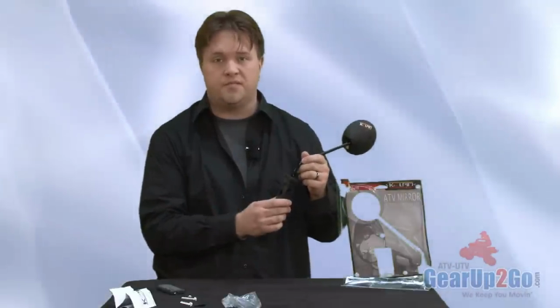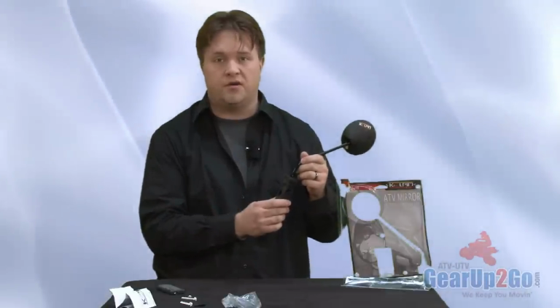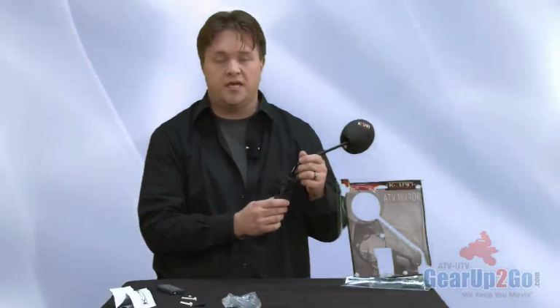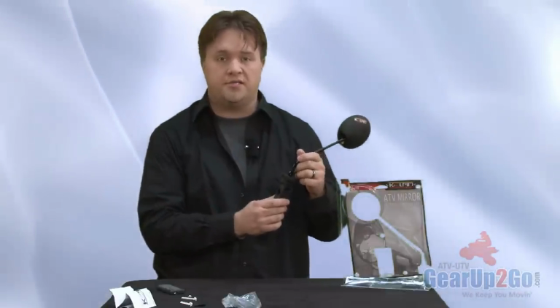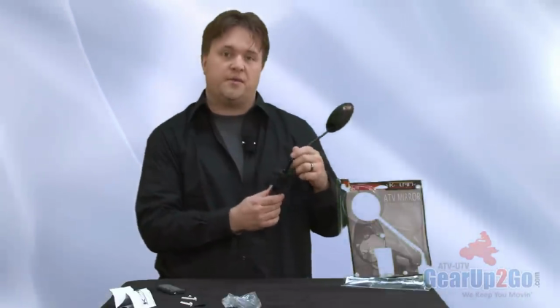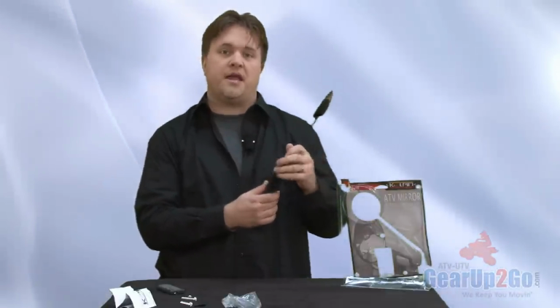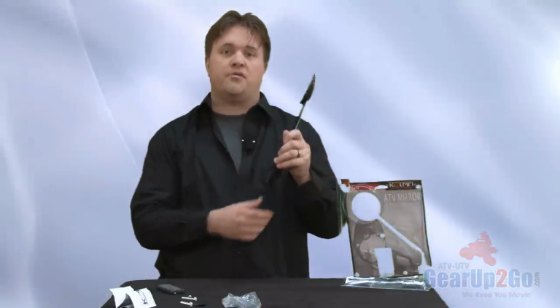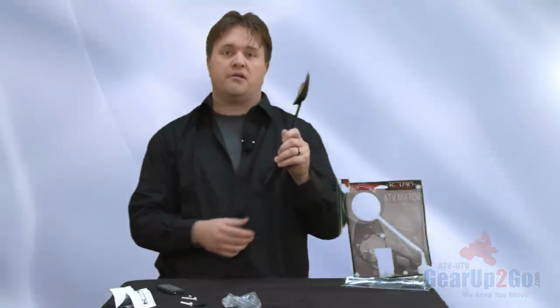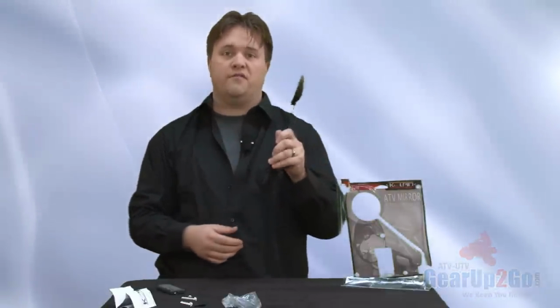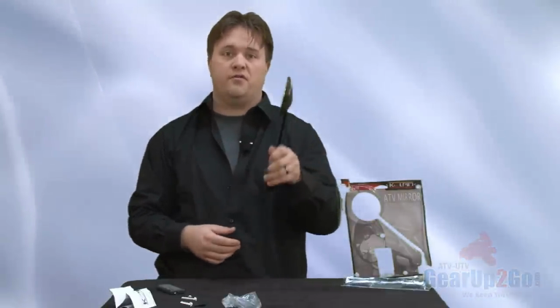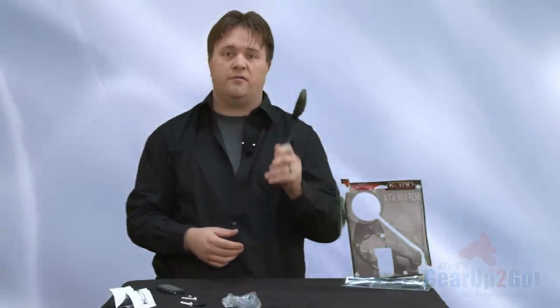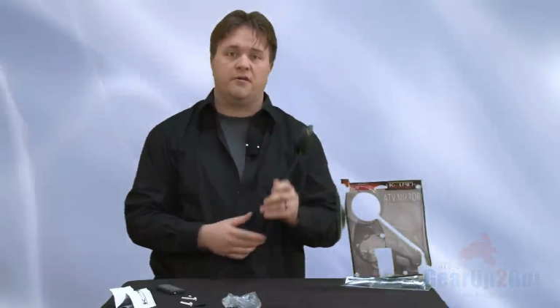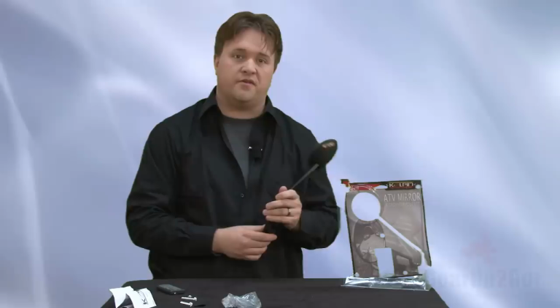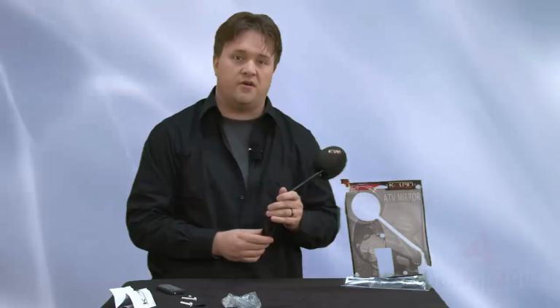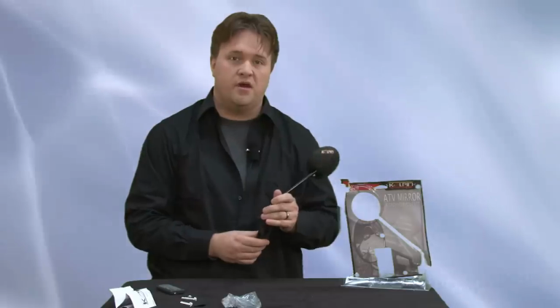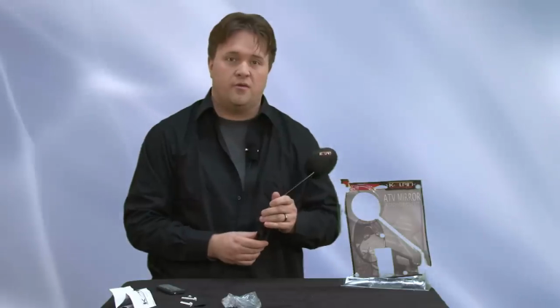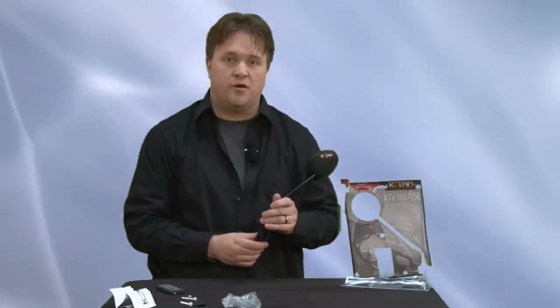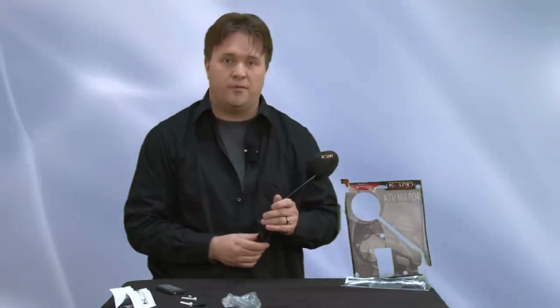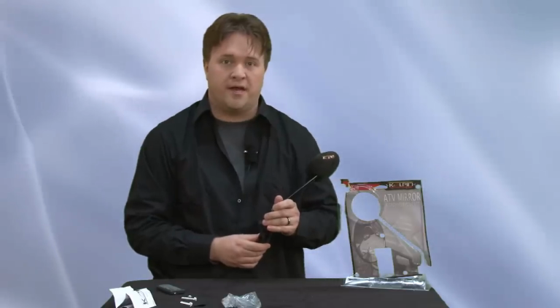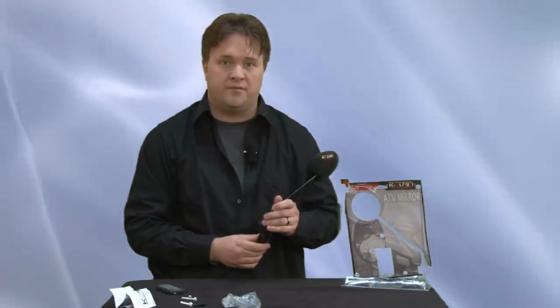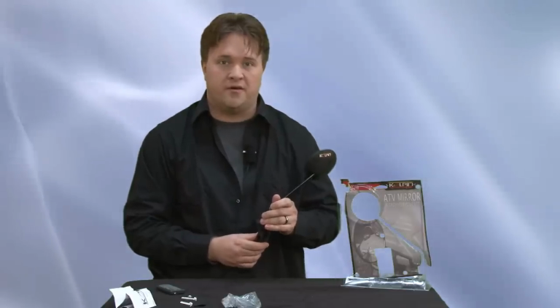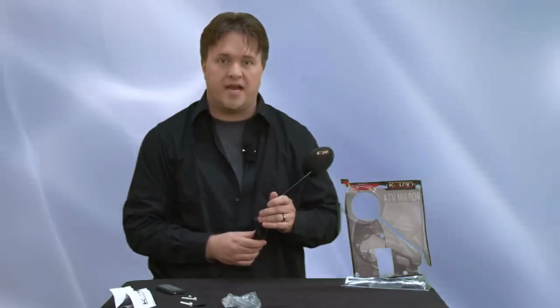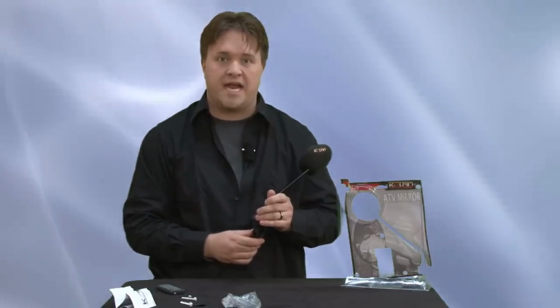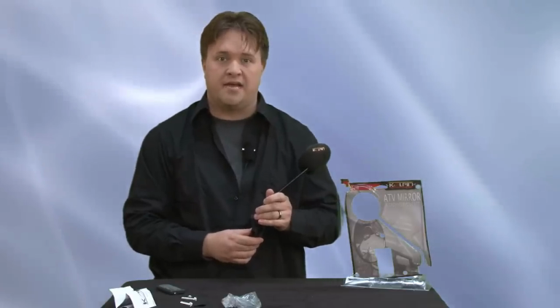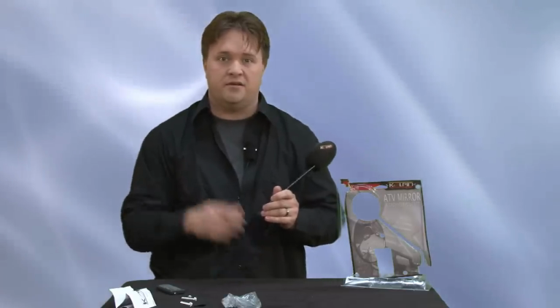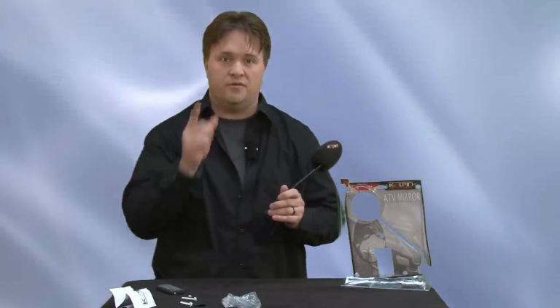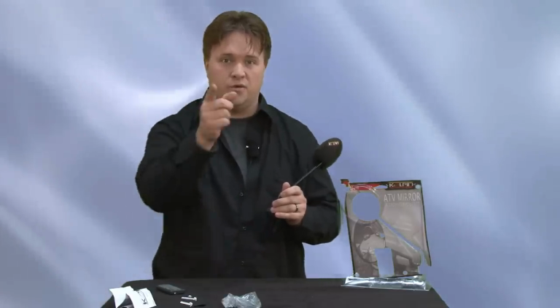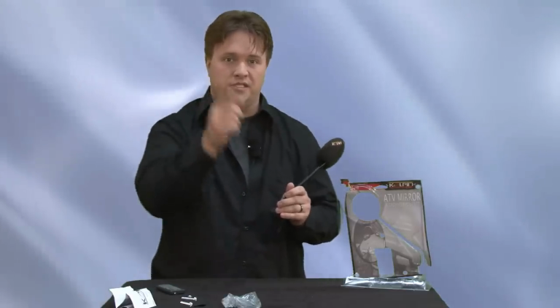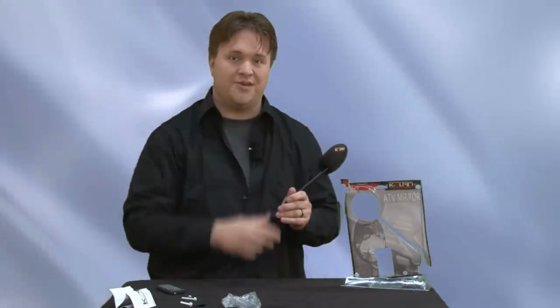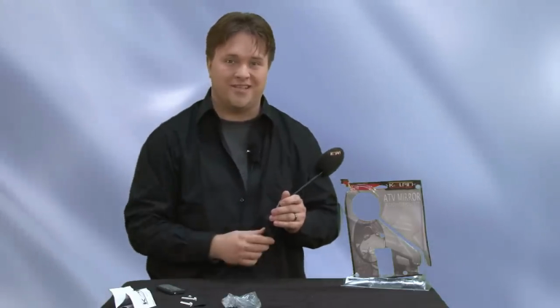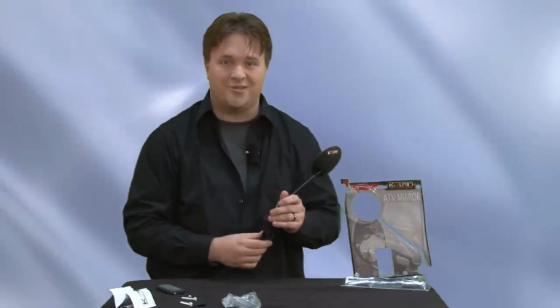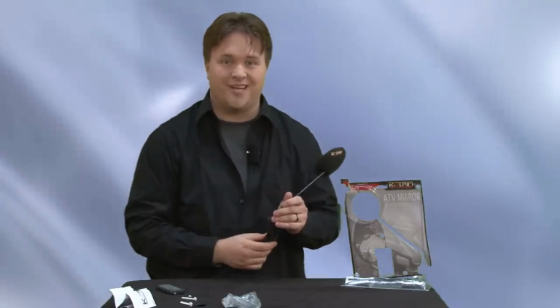This has been a product review from Gear Up To Go. We hope it helped out, and we'll see you on the trail.